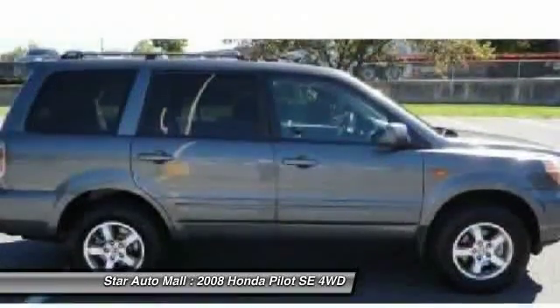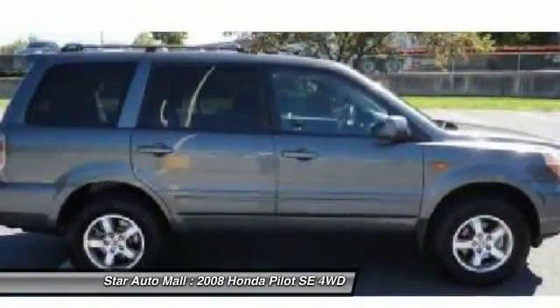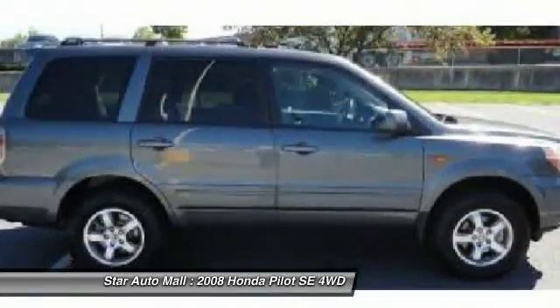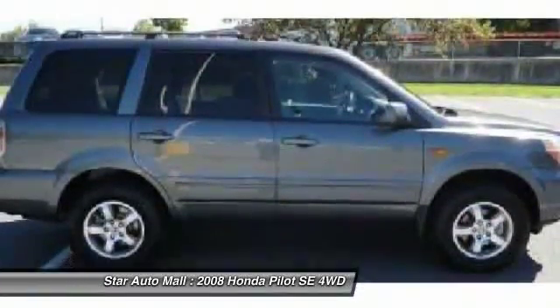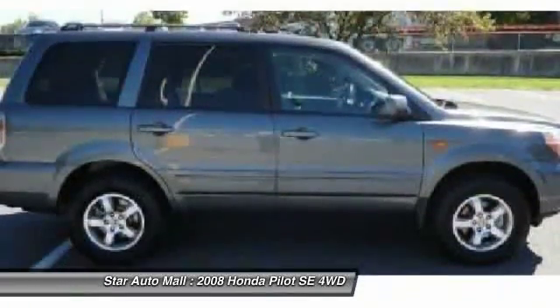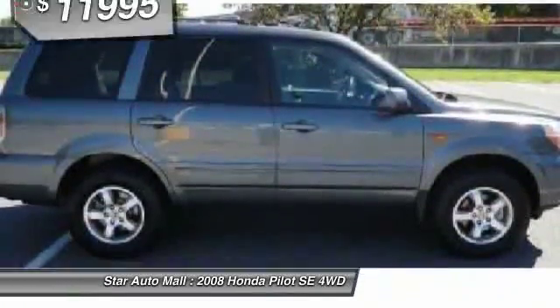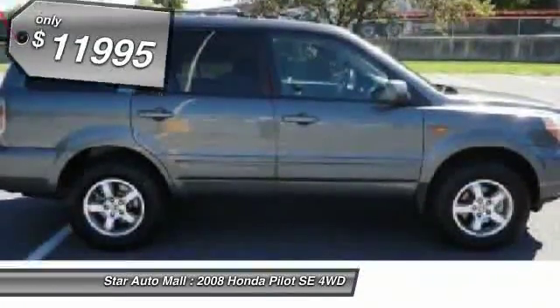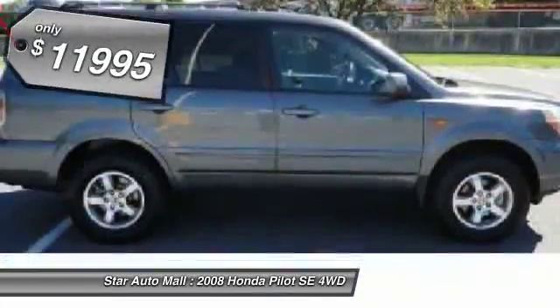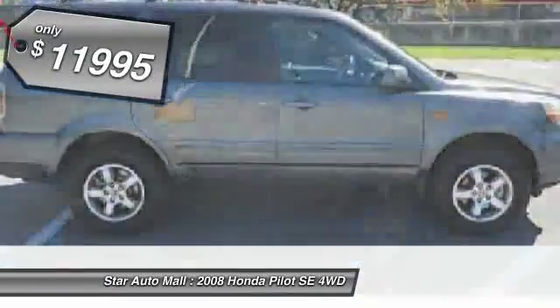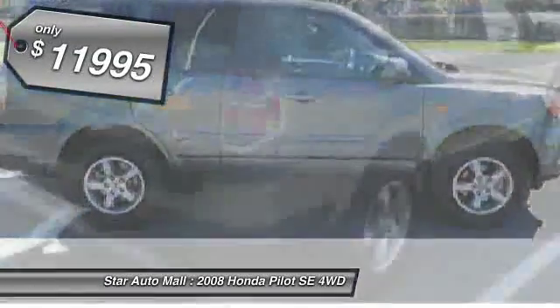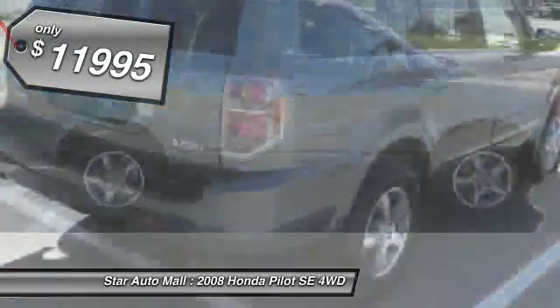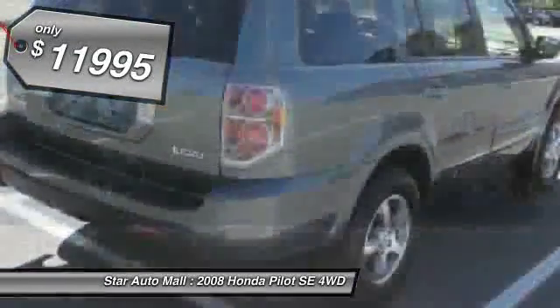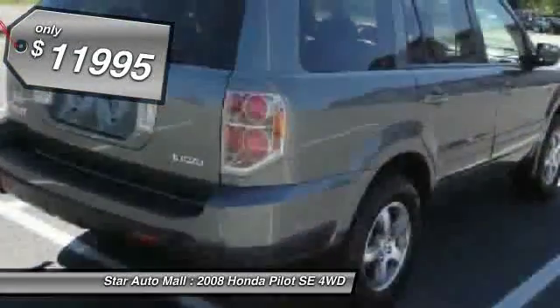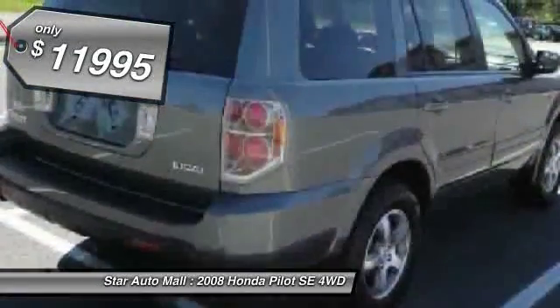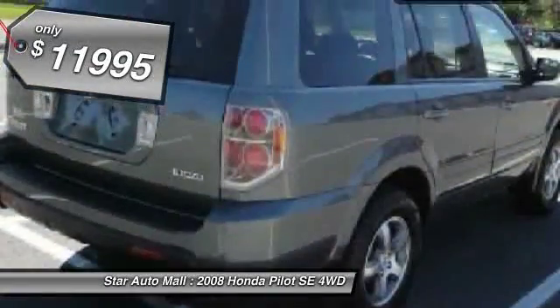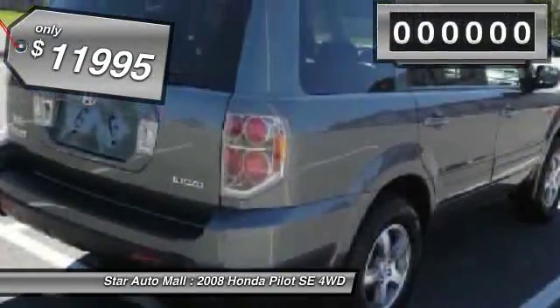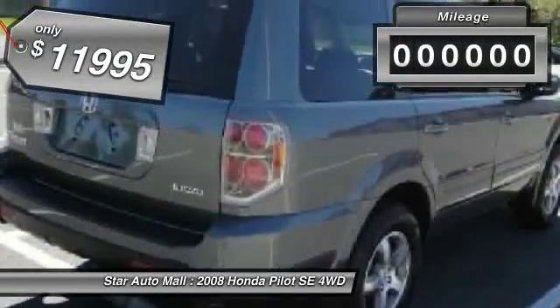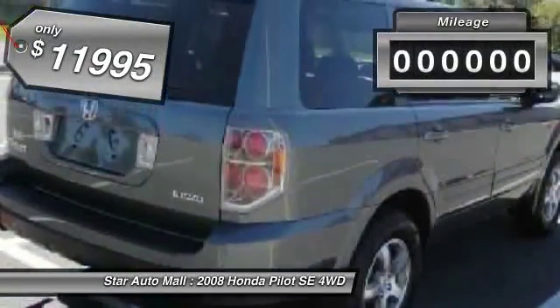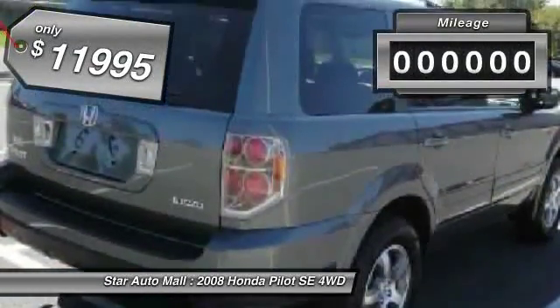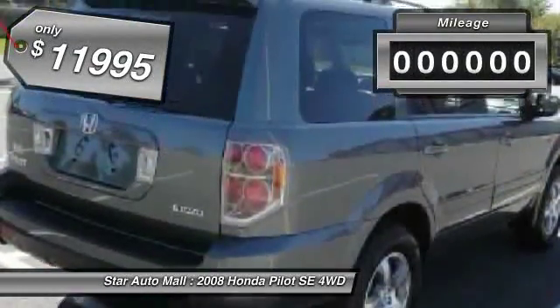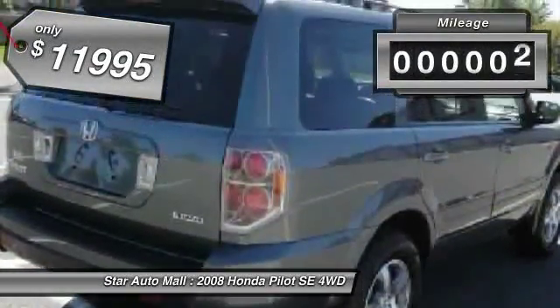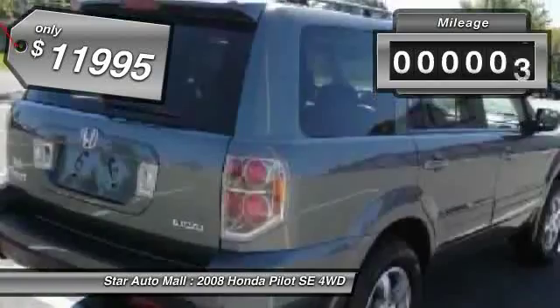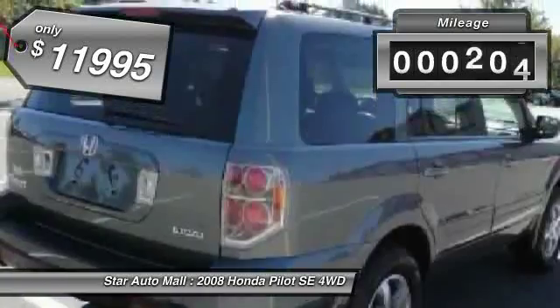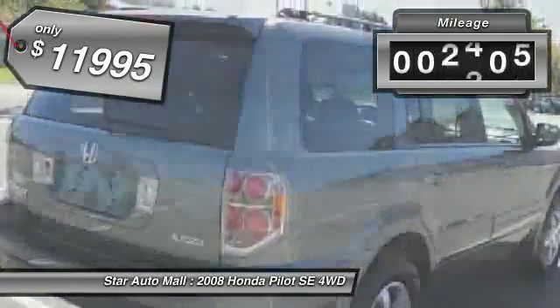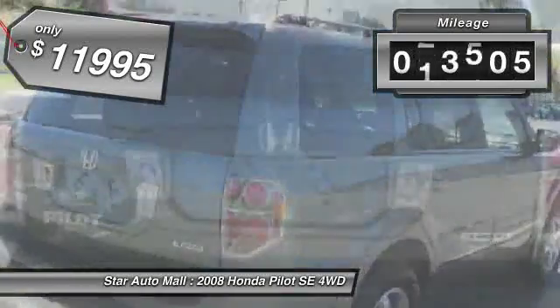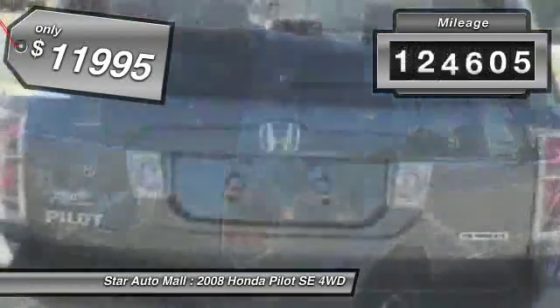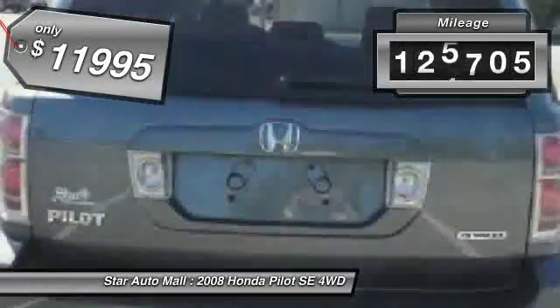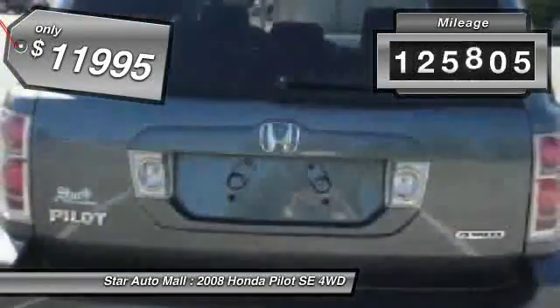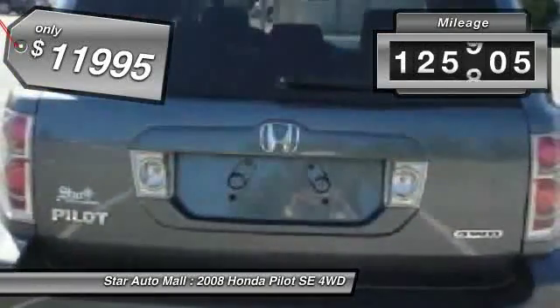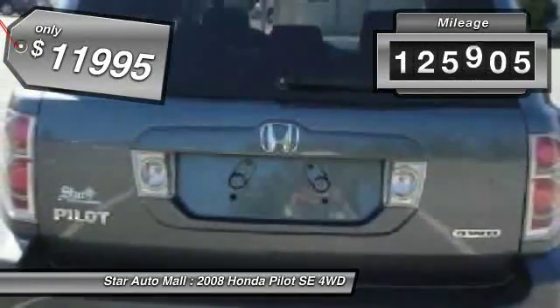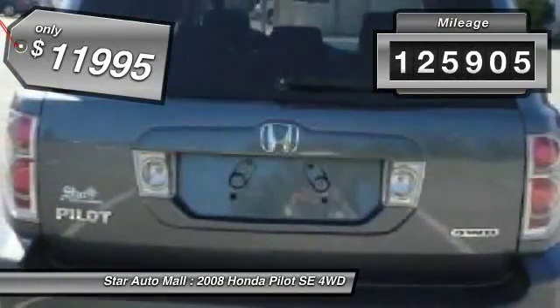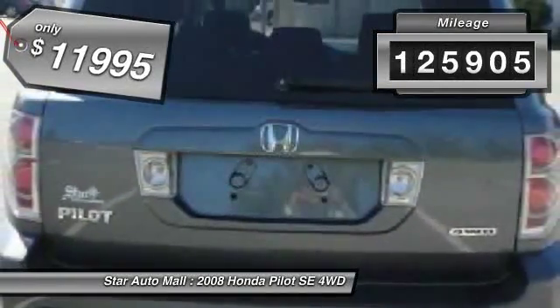And is priced below $15,000. This vehicle has less than 130,000 miles.